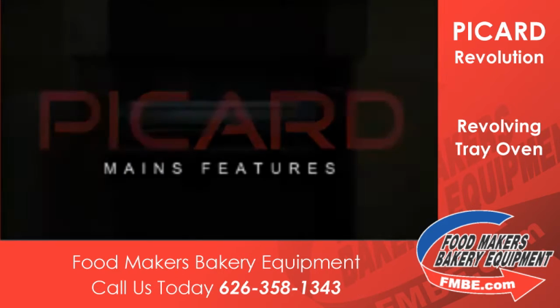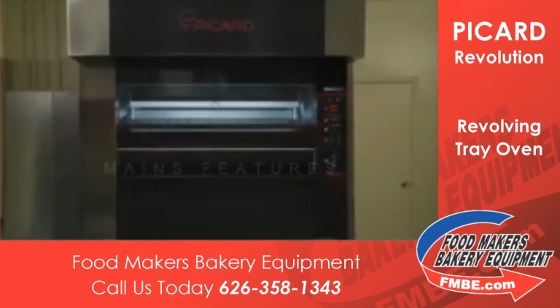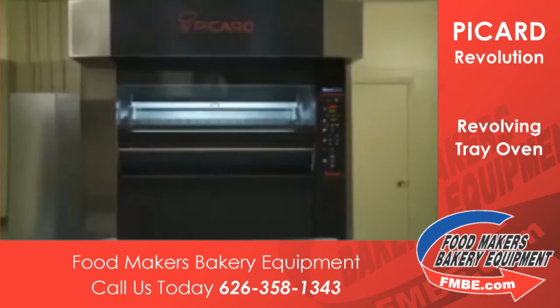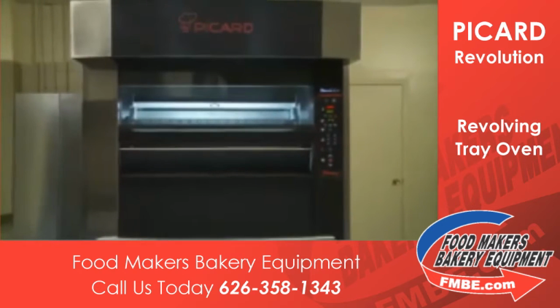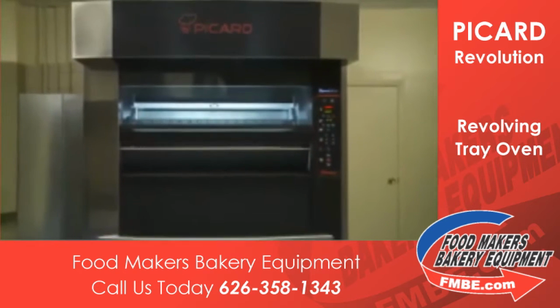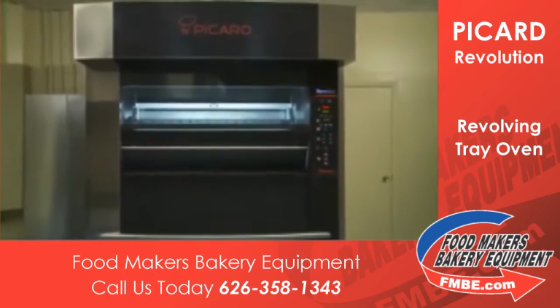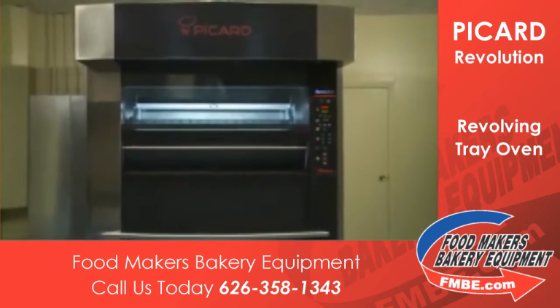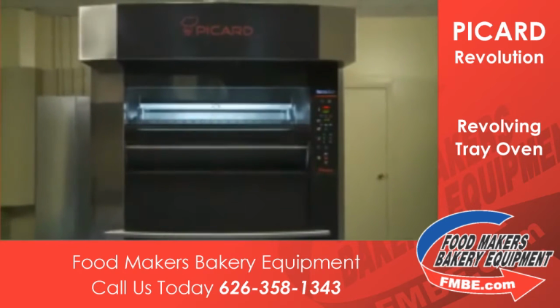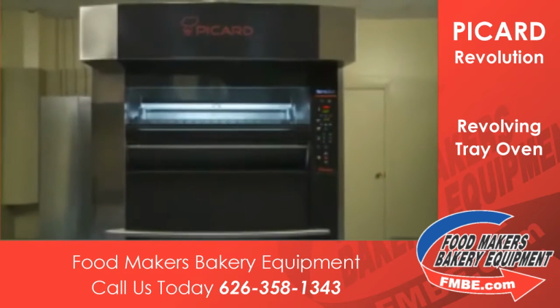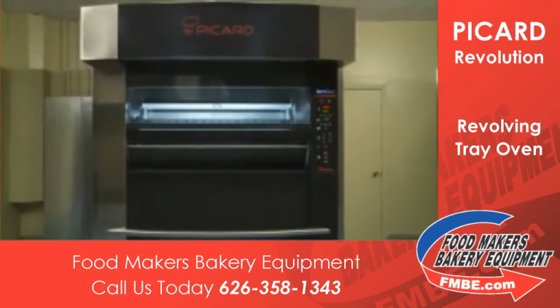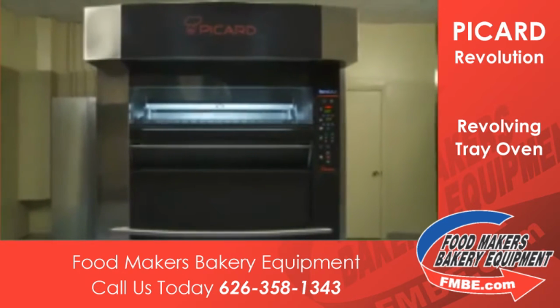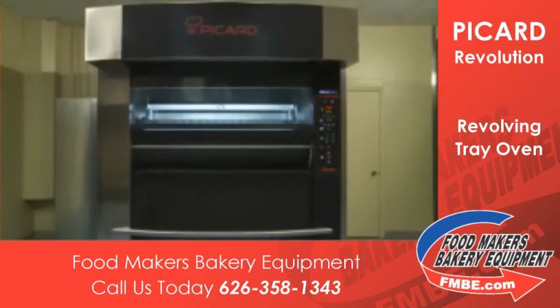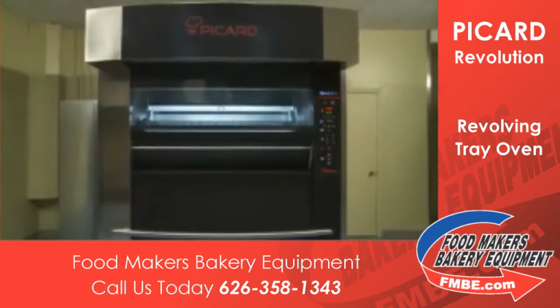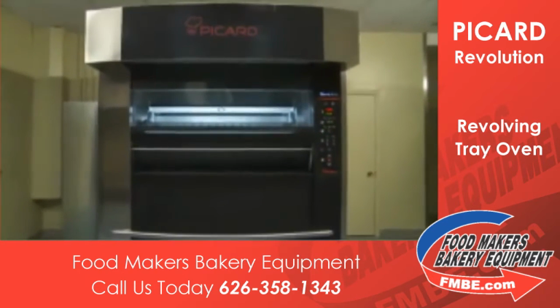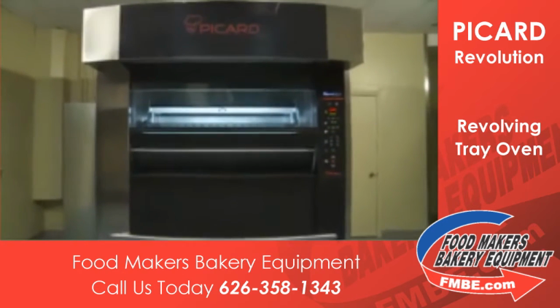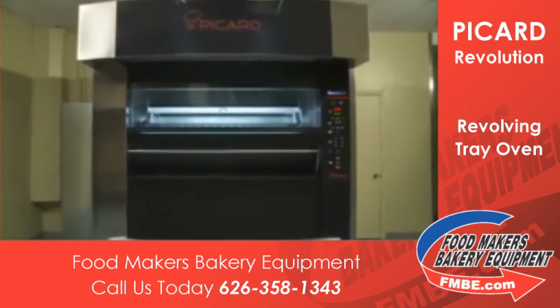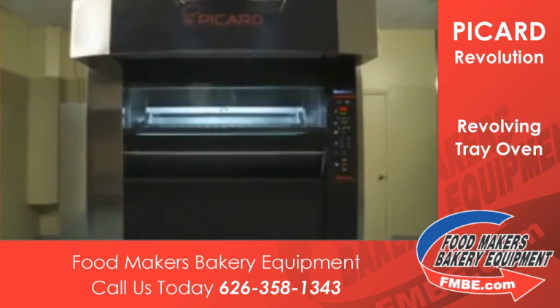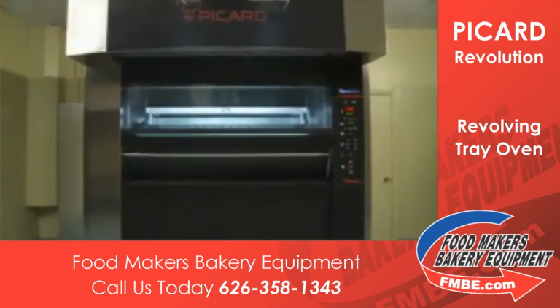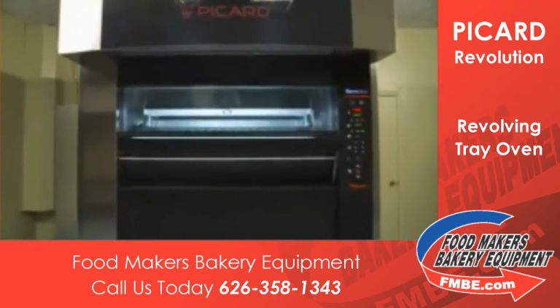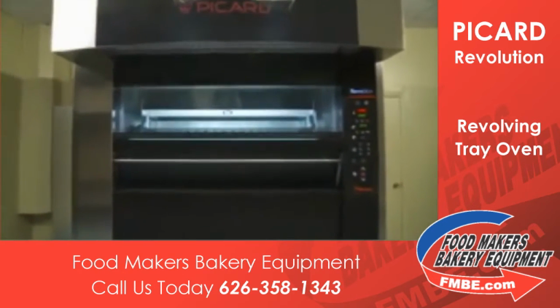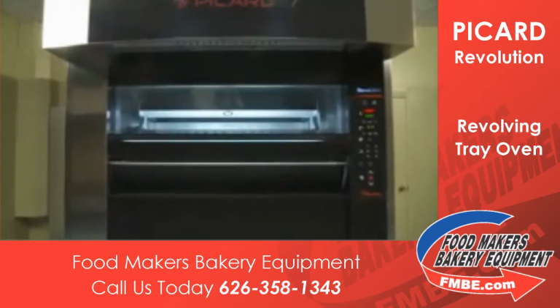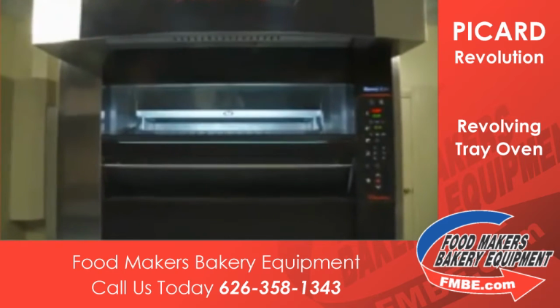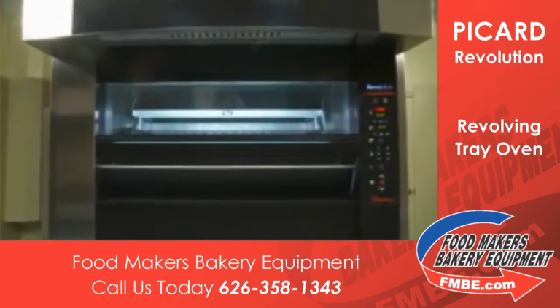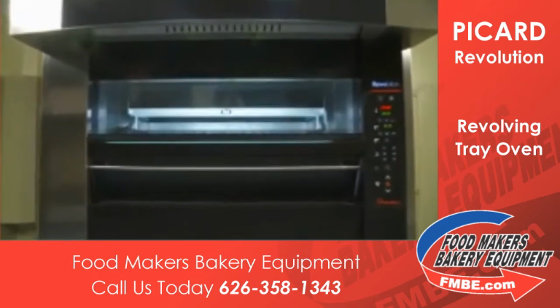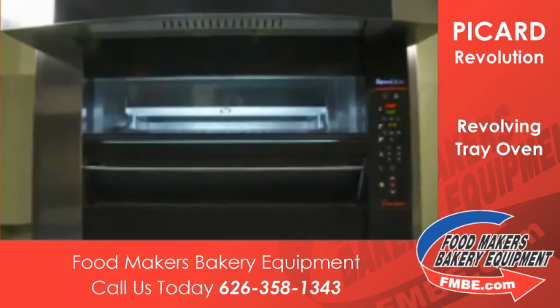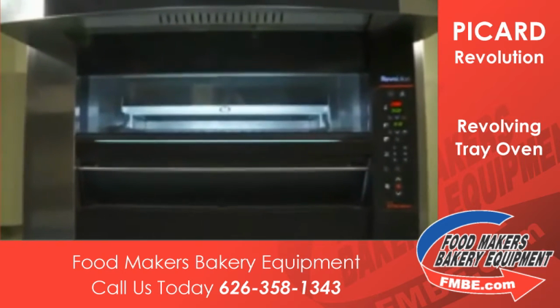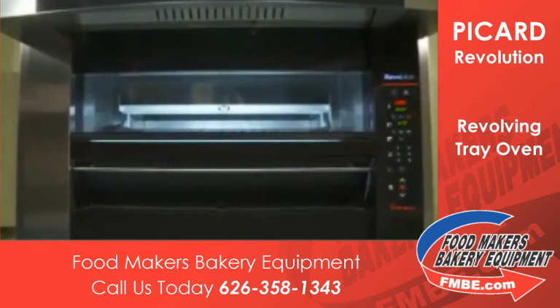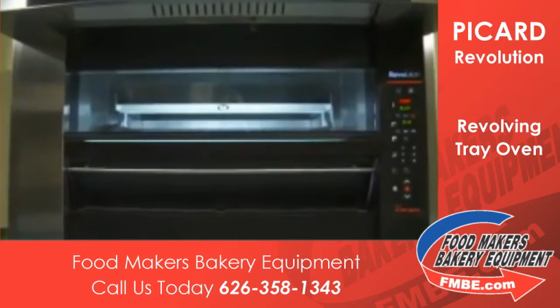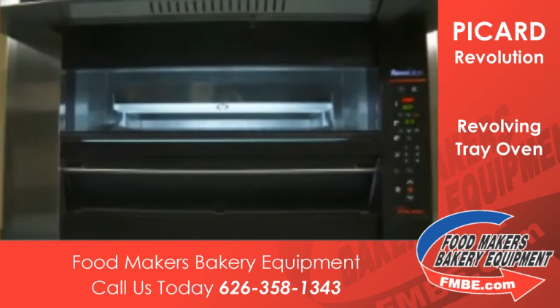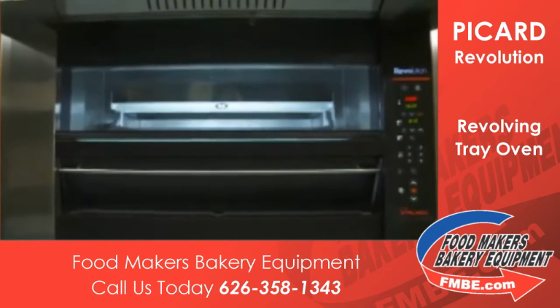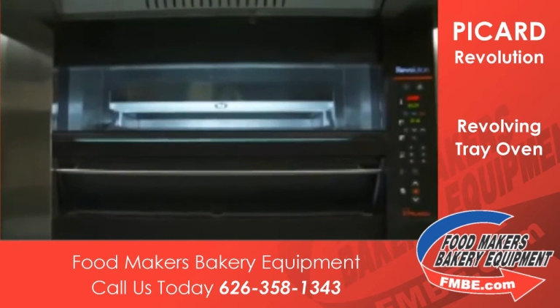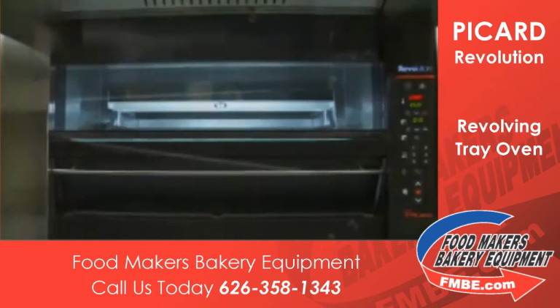This oven has a new state-of-the-art burner system, PowerMax, and a gentle air circulation system, Aeromax, to assure perfect baking.